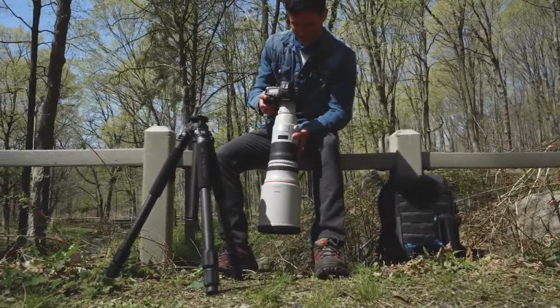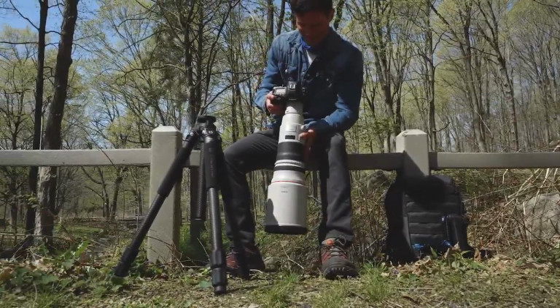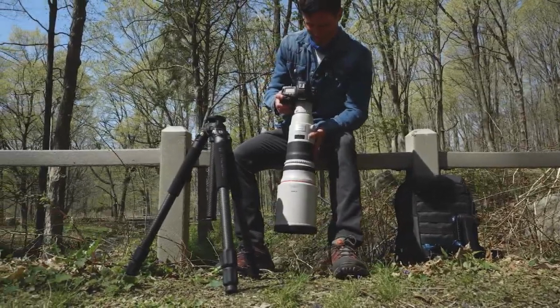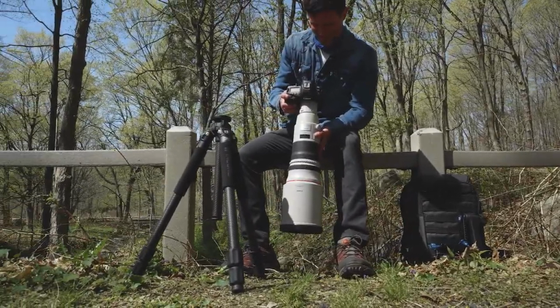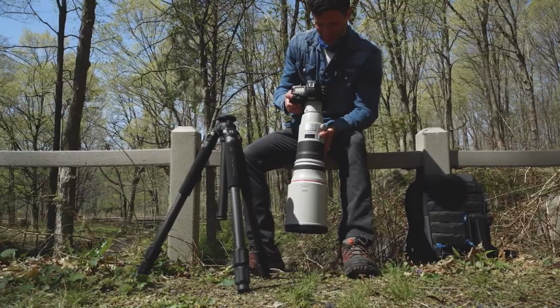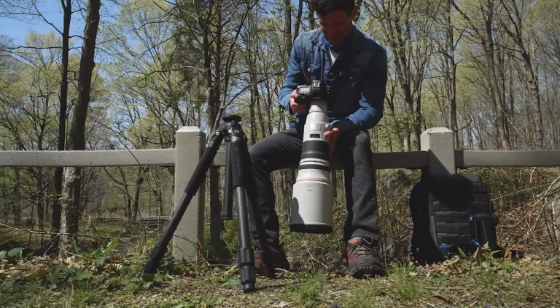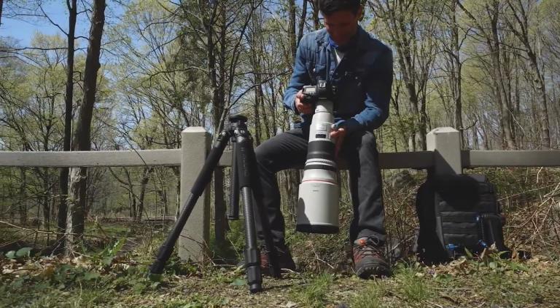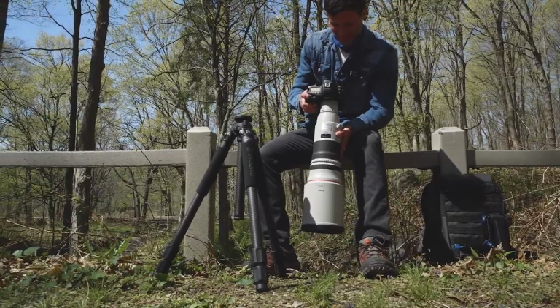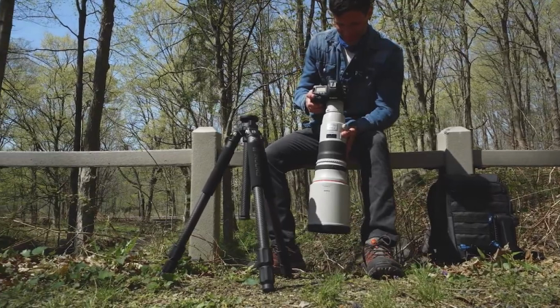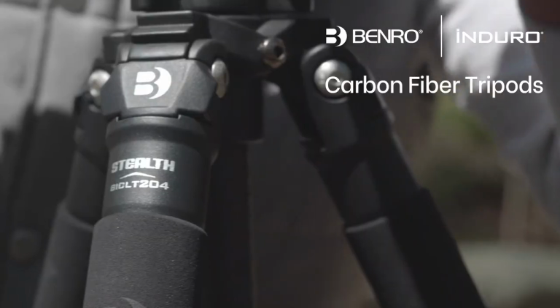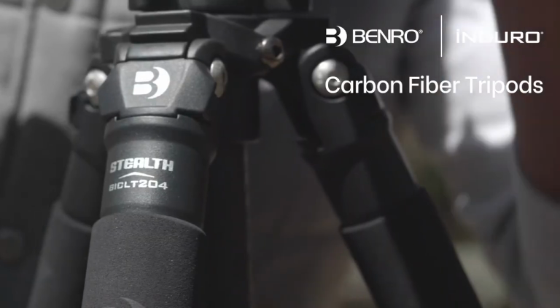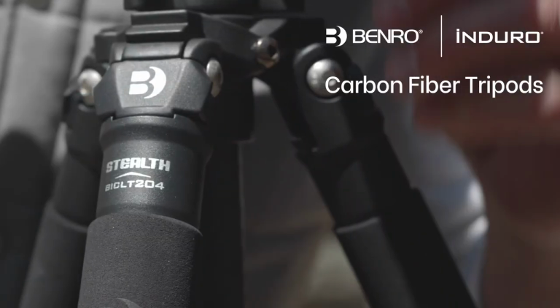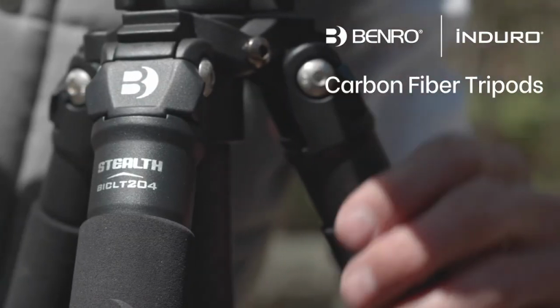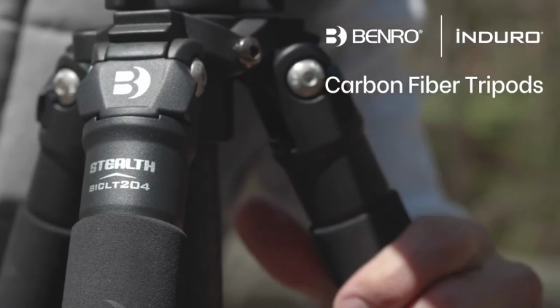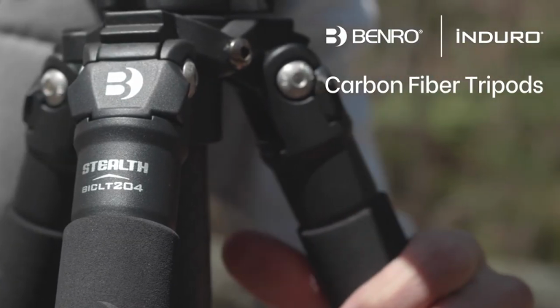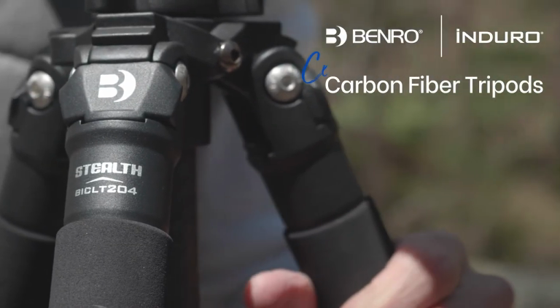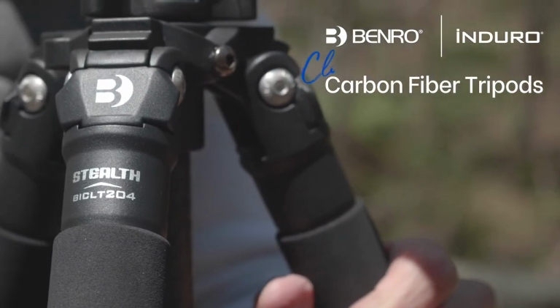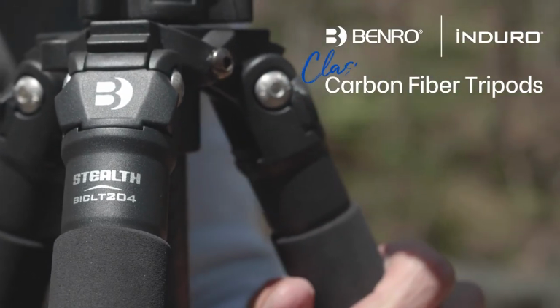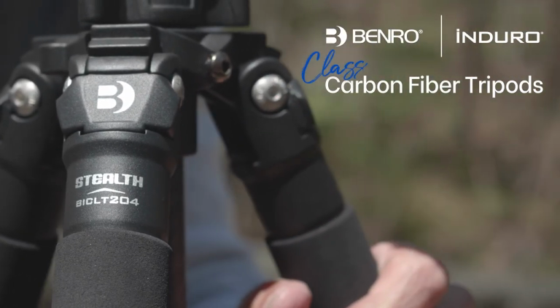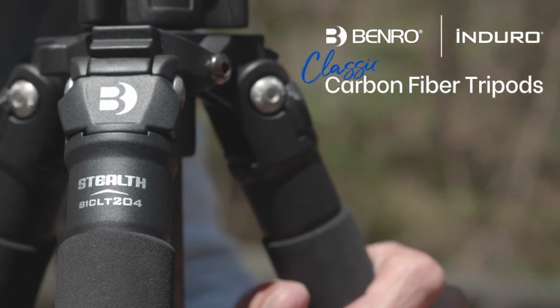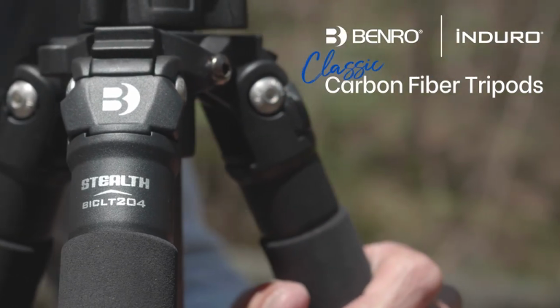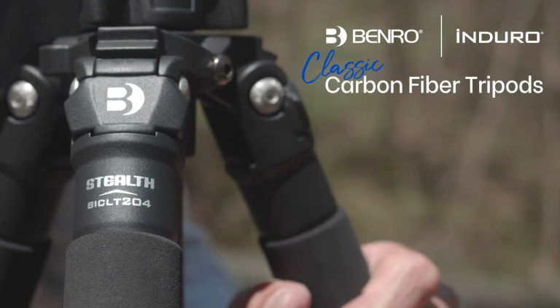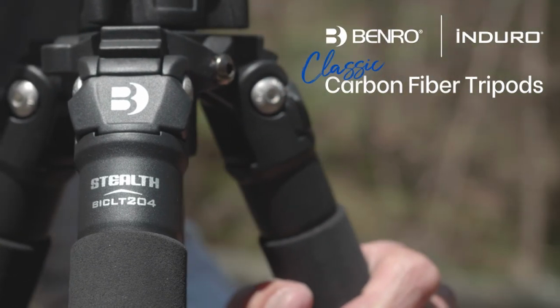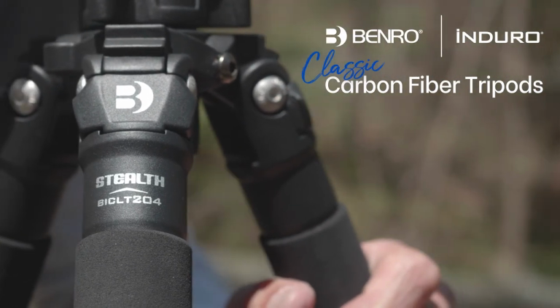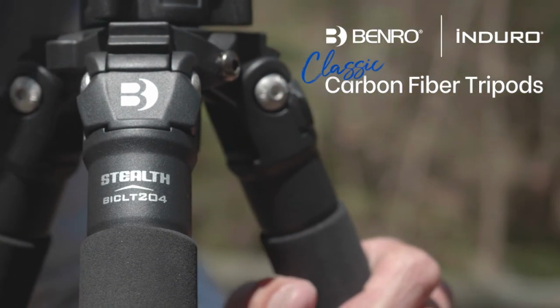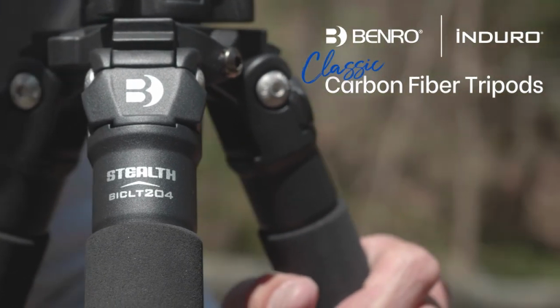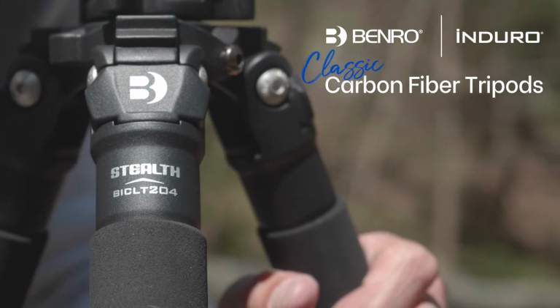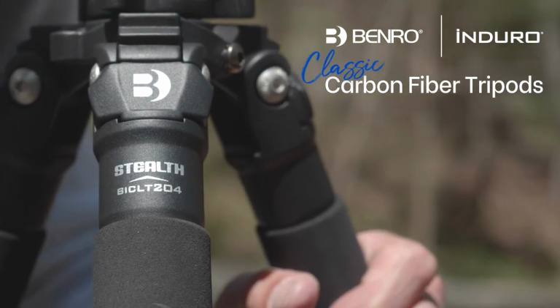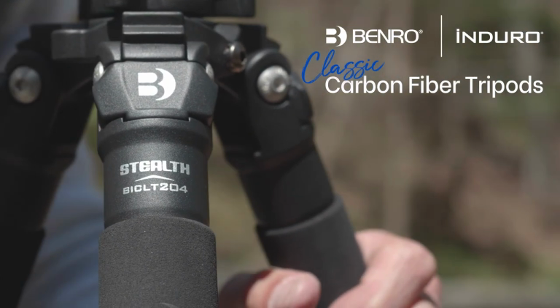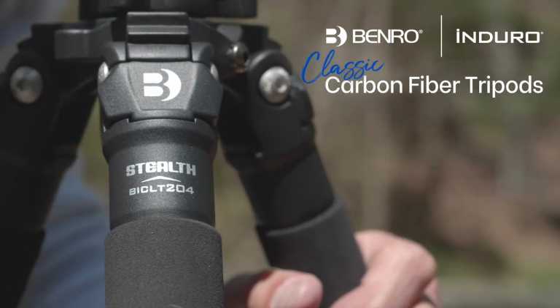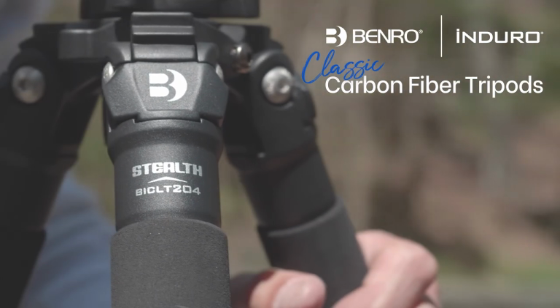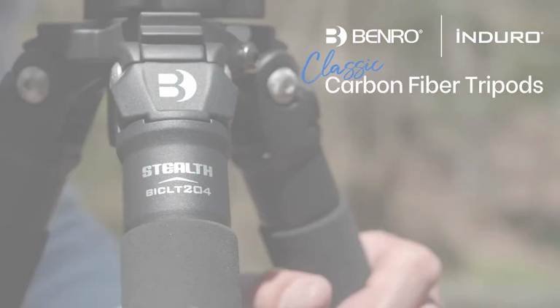Show the world your vision with the Enduro Series Classic Carbon Fiber Tripods from Benro.